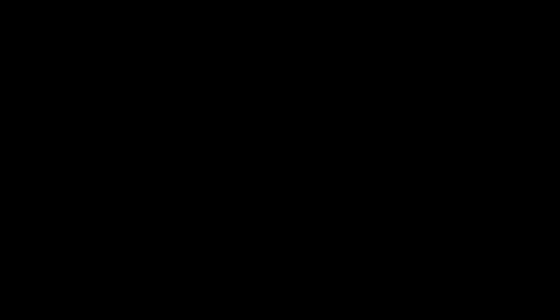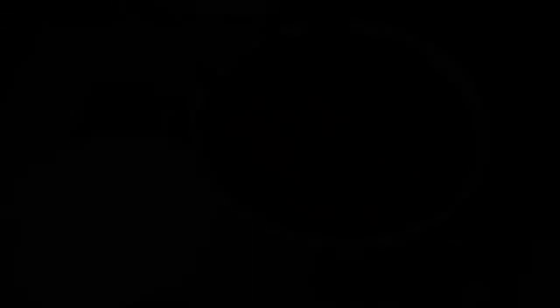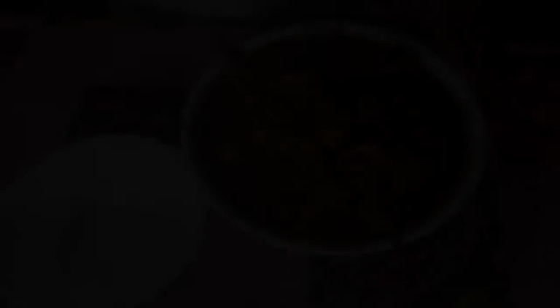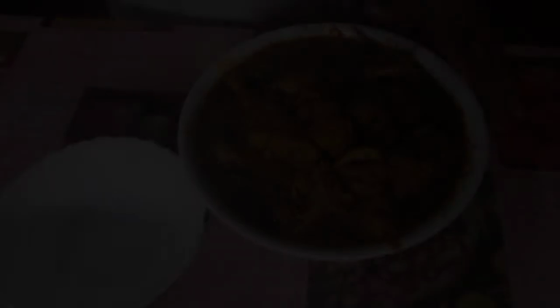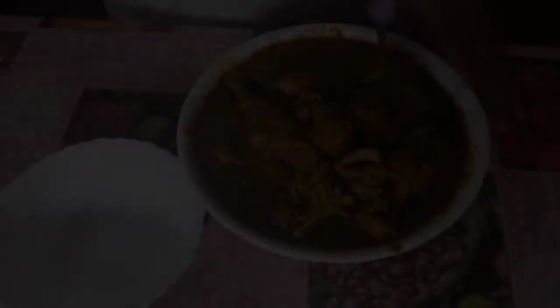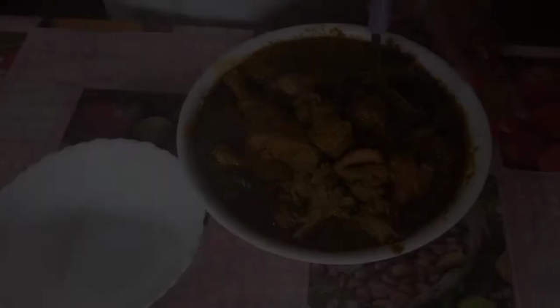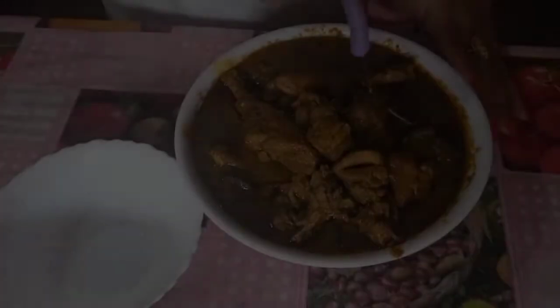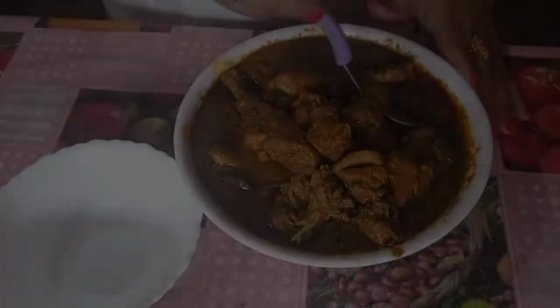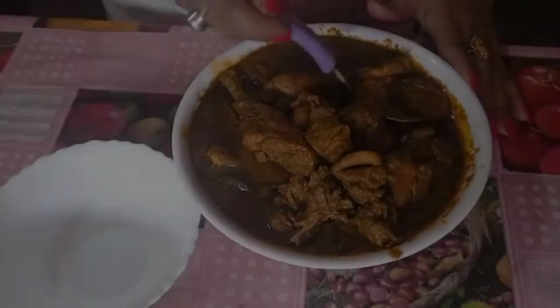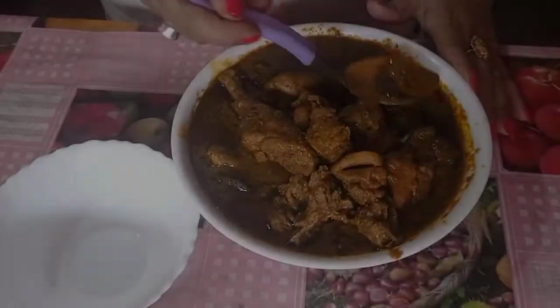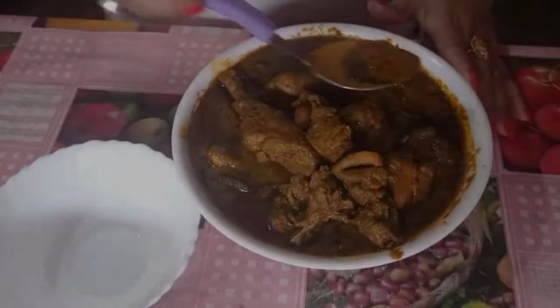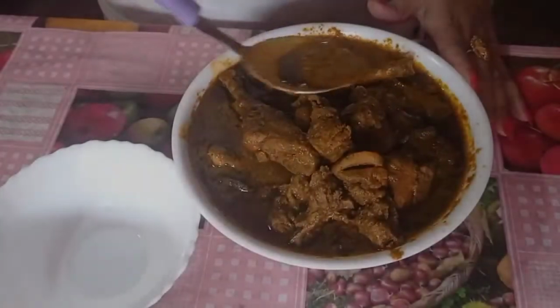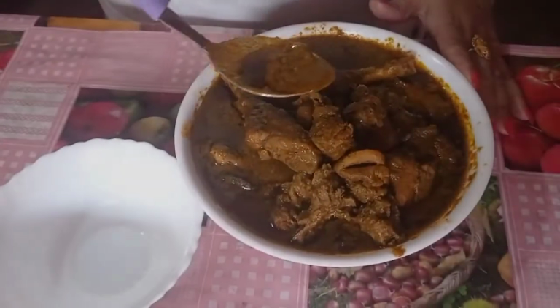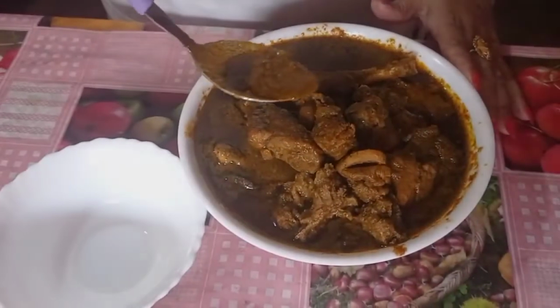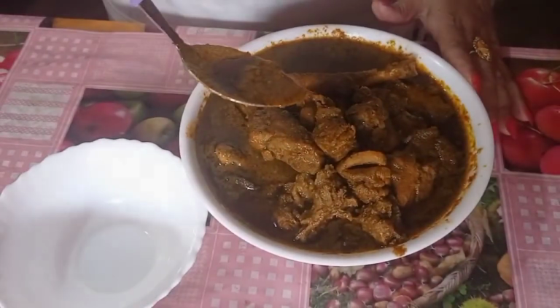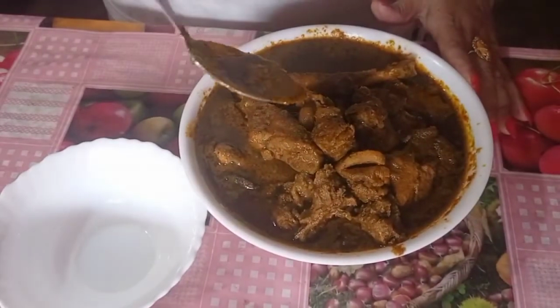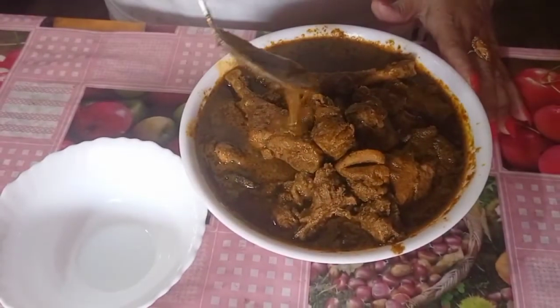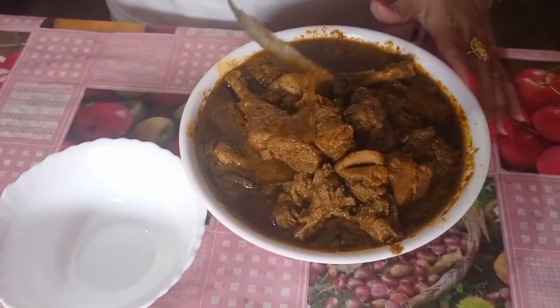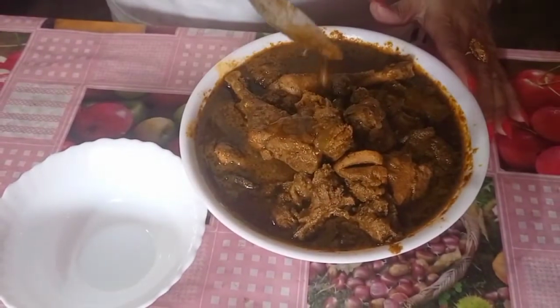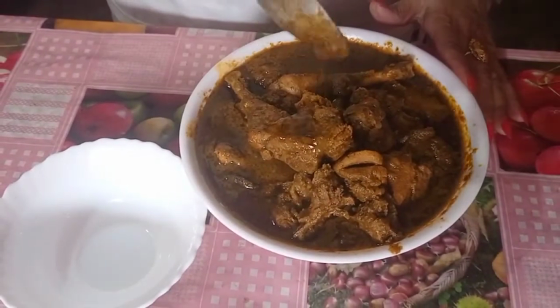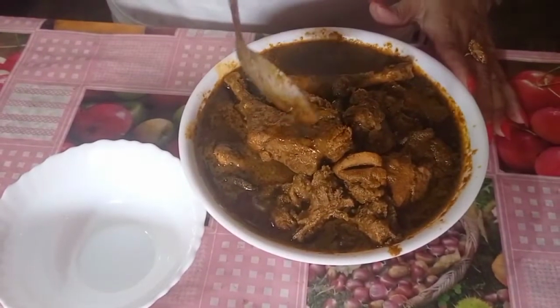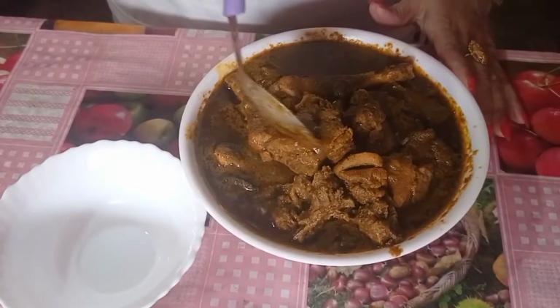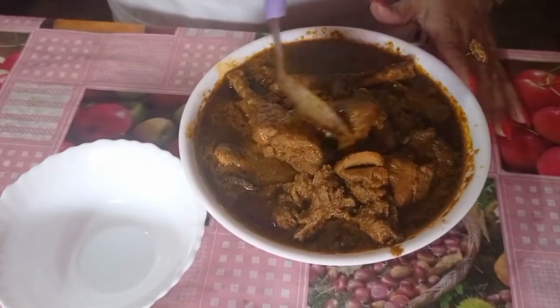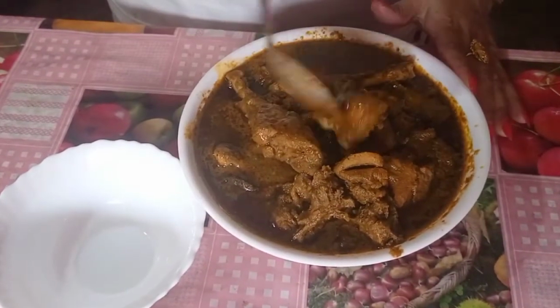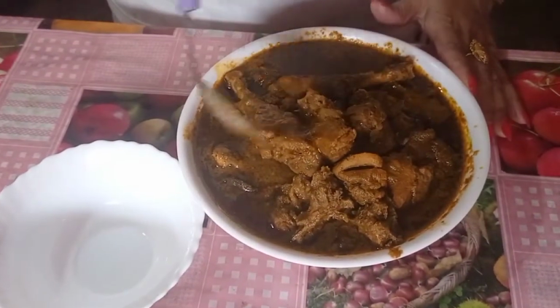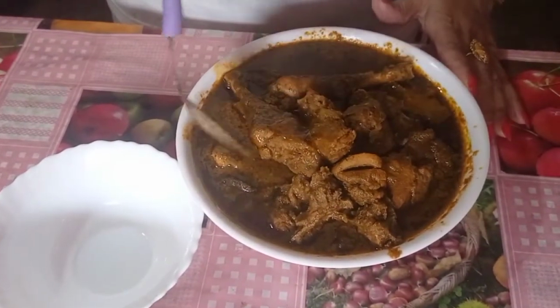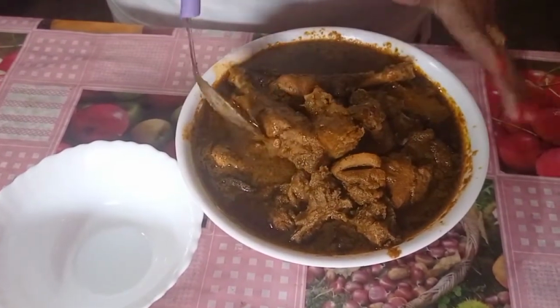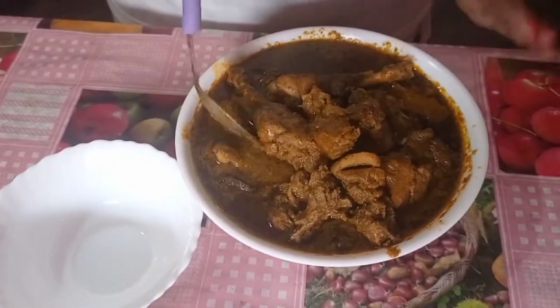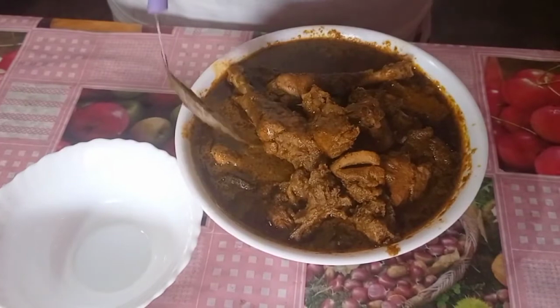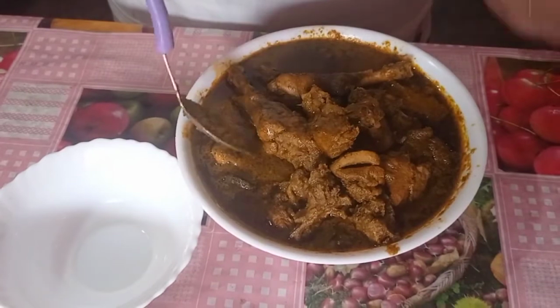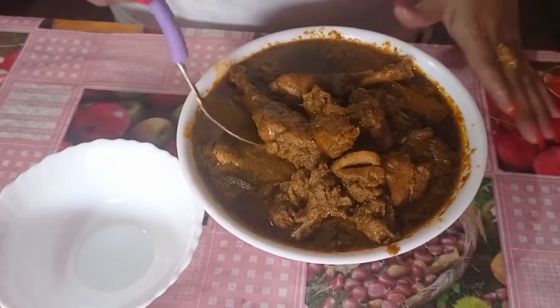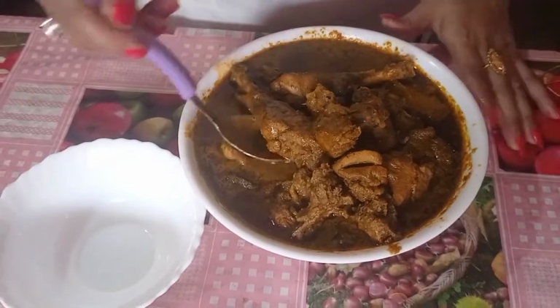This is a green chicken. I am very healthy.